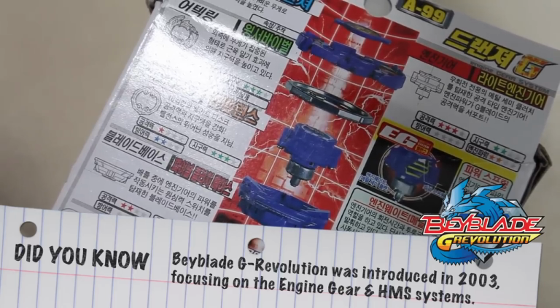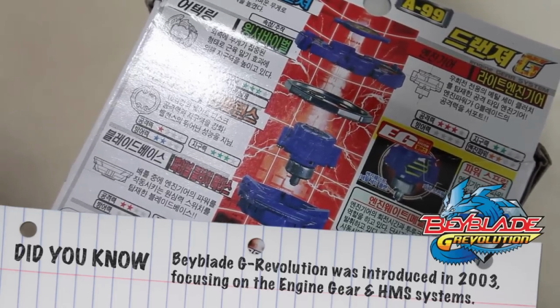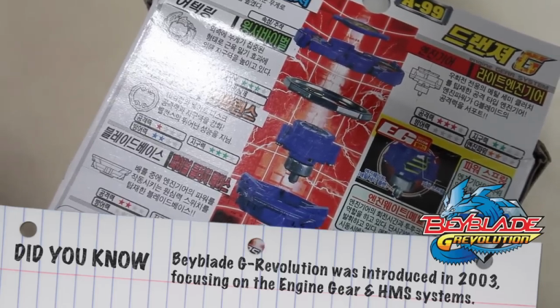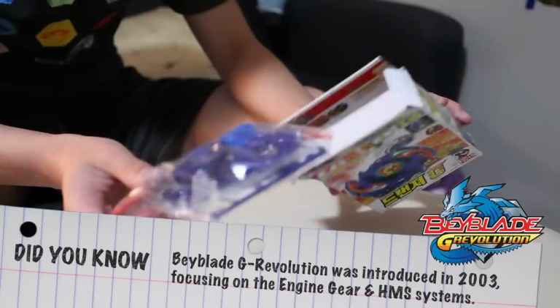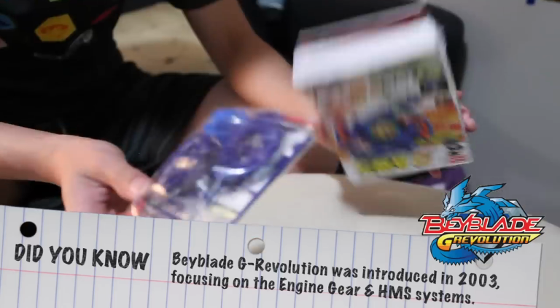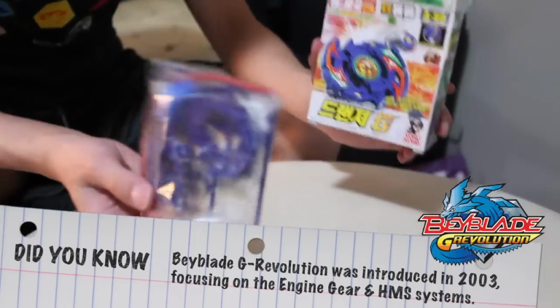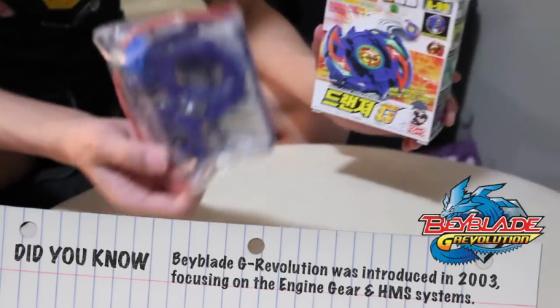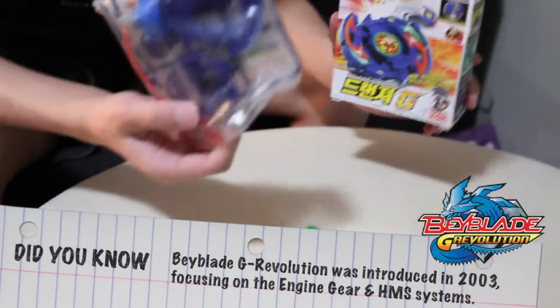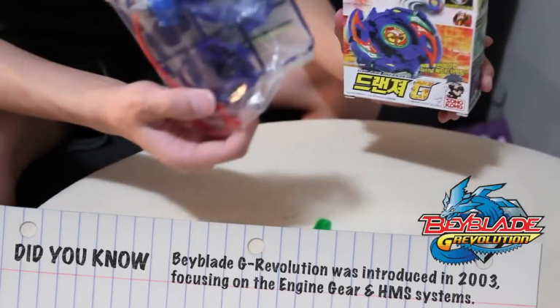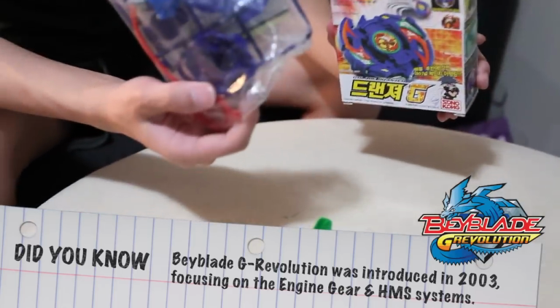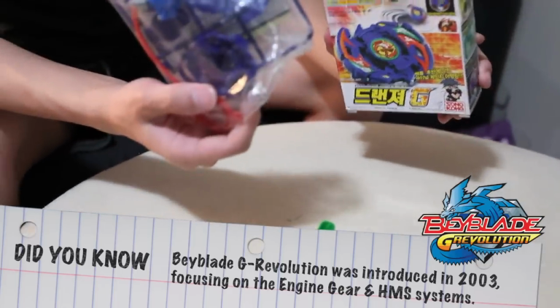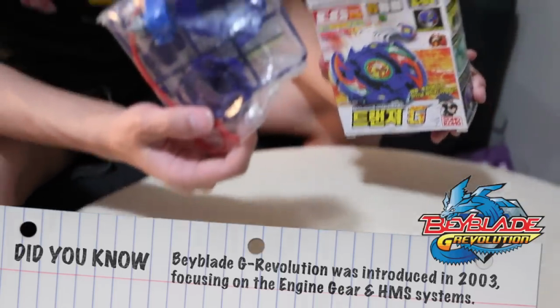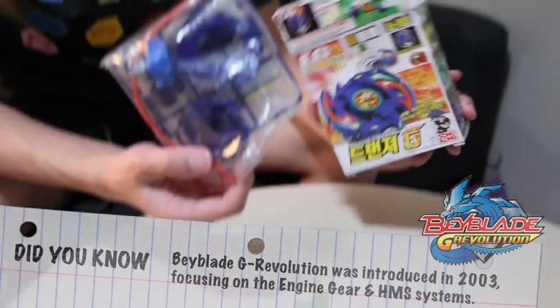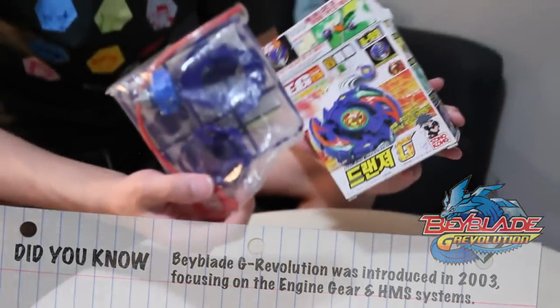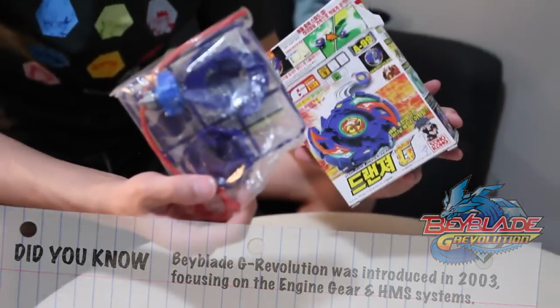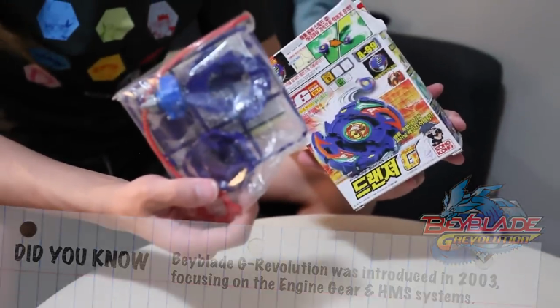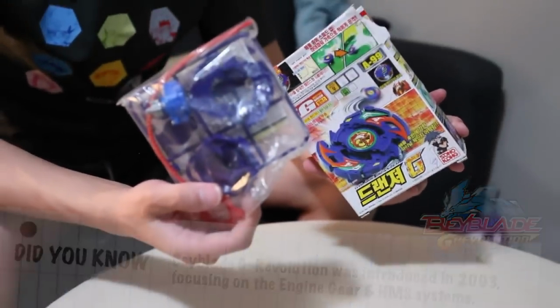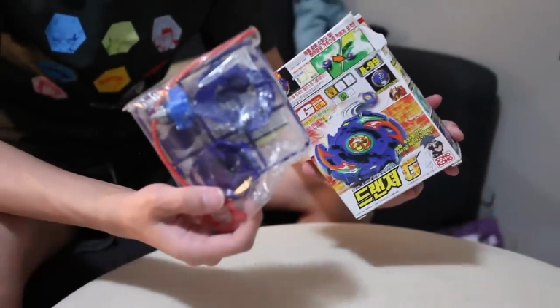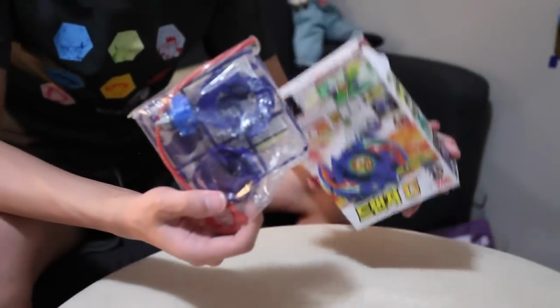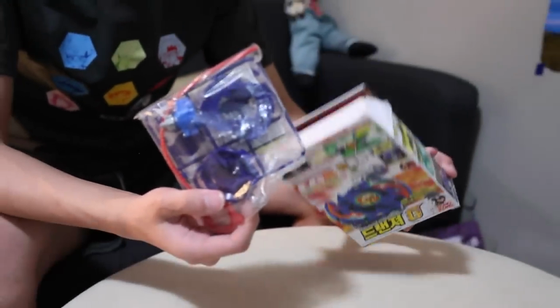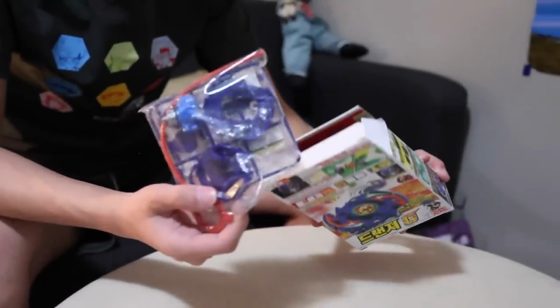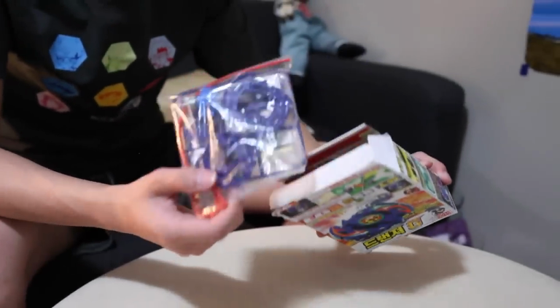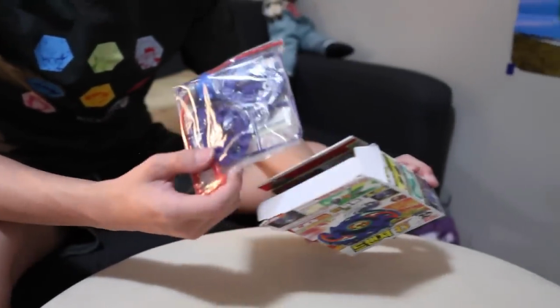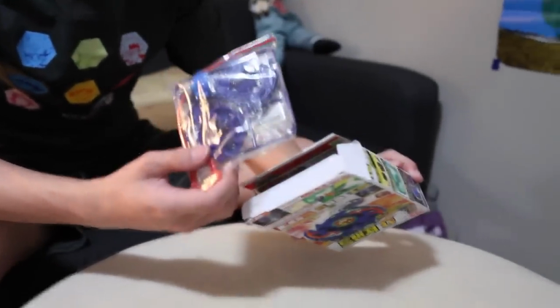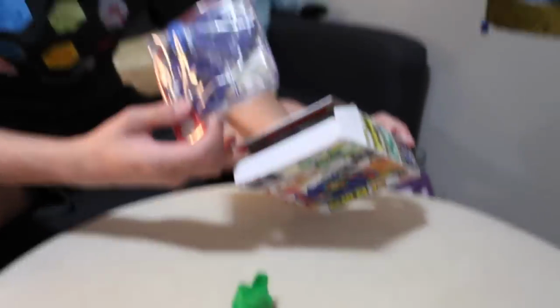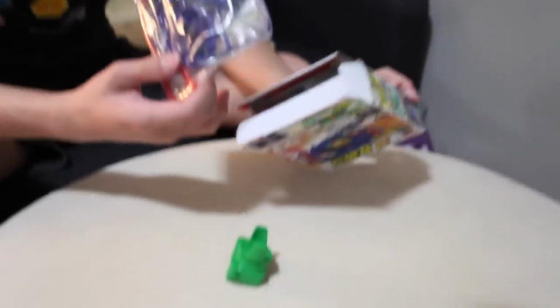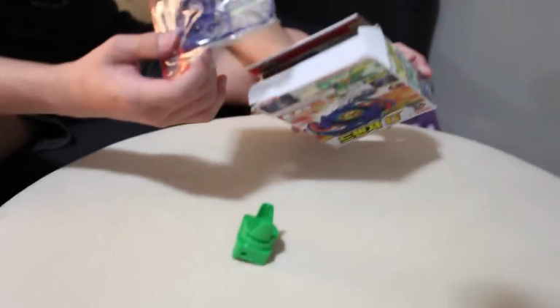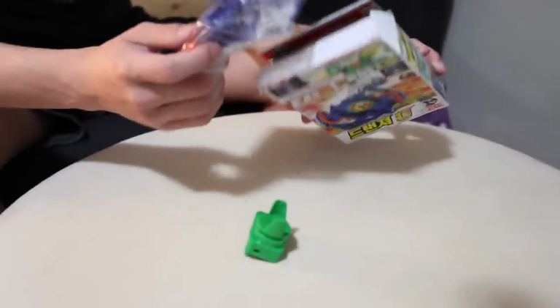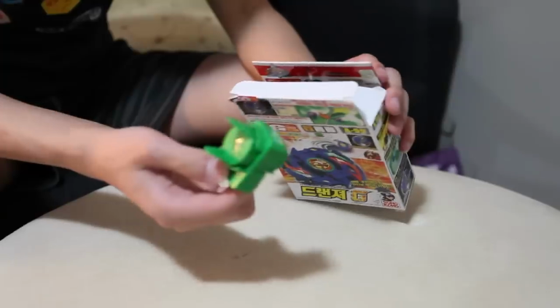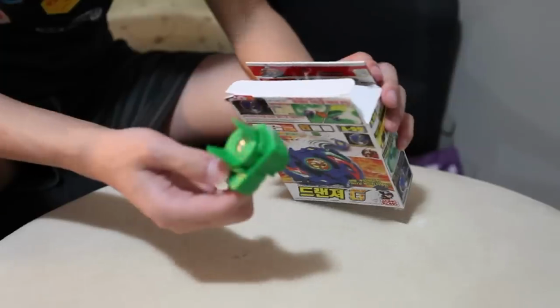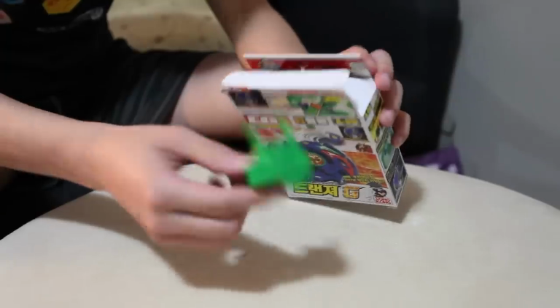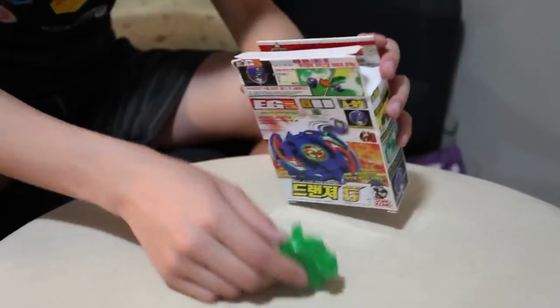We were just talking the other day — what do you guys think? Do you guys like left spin Beyblades or right spin Beyblades? Got a launcher.